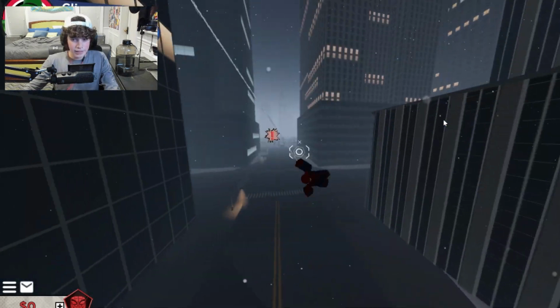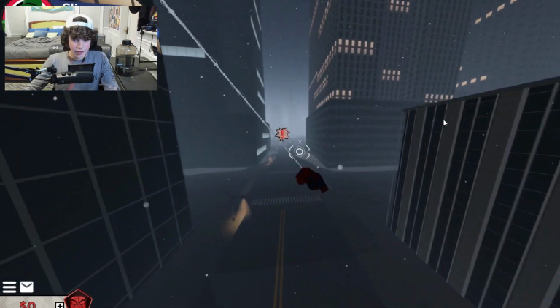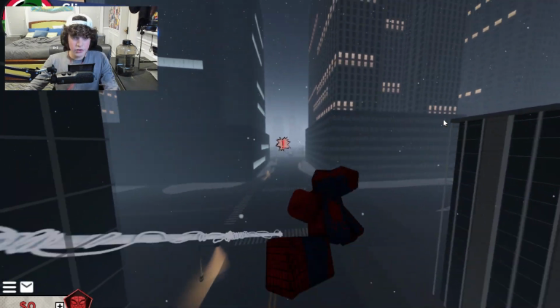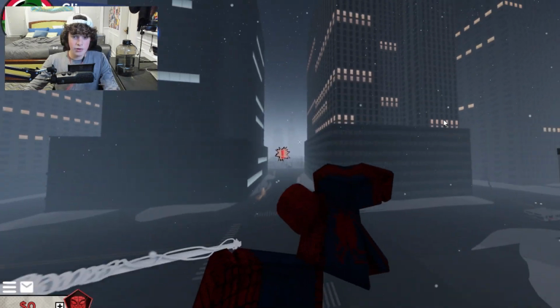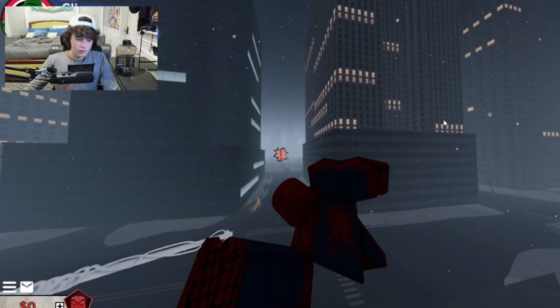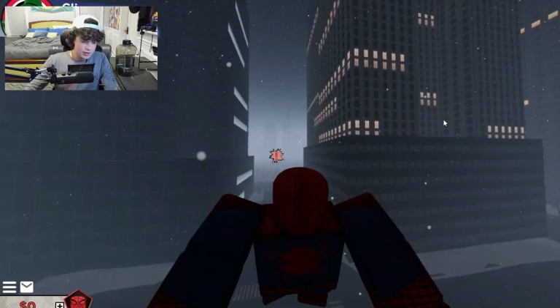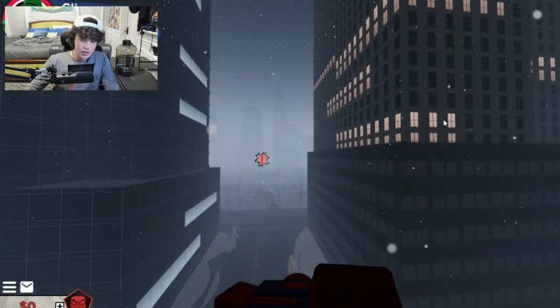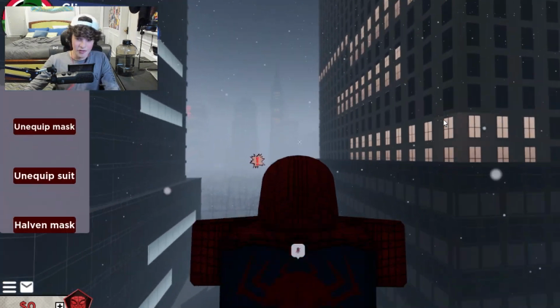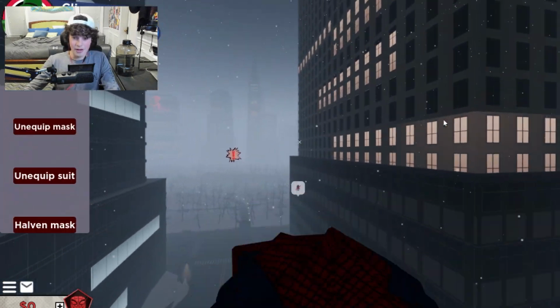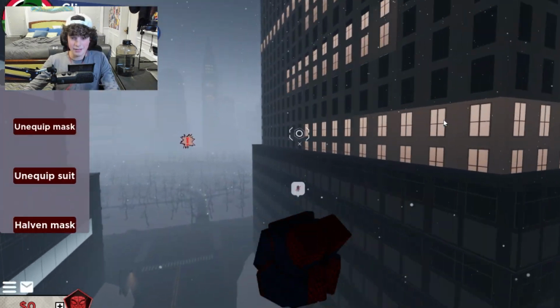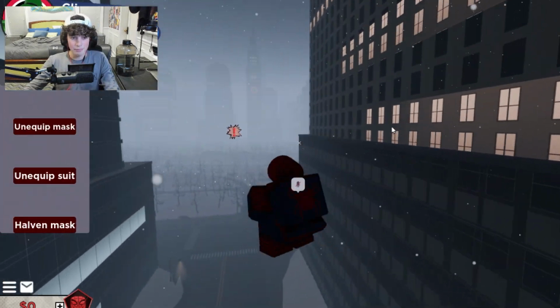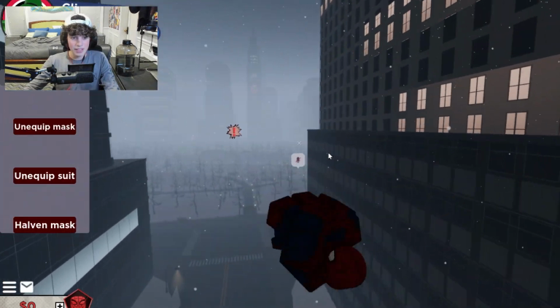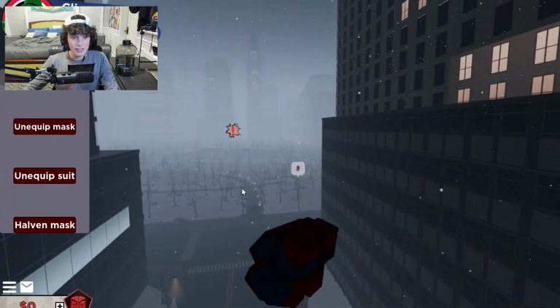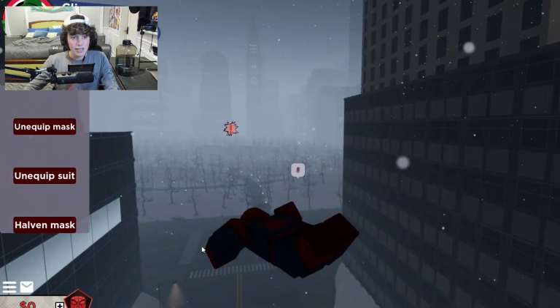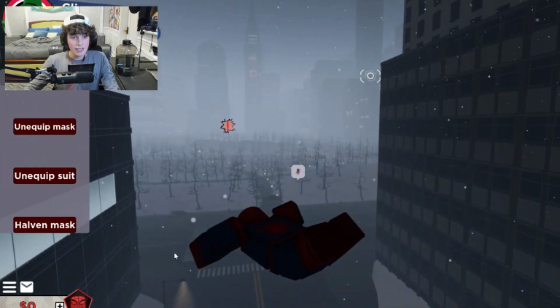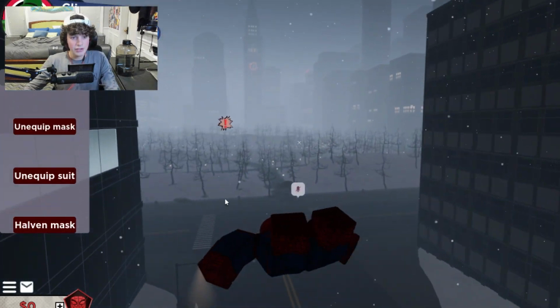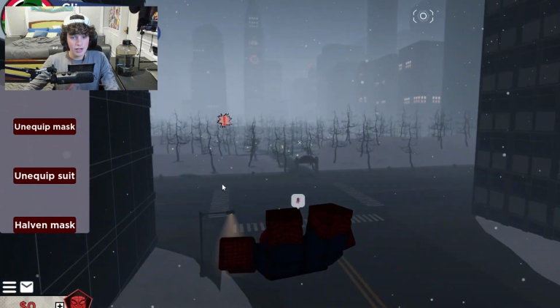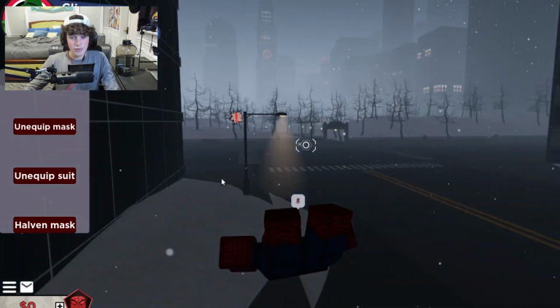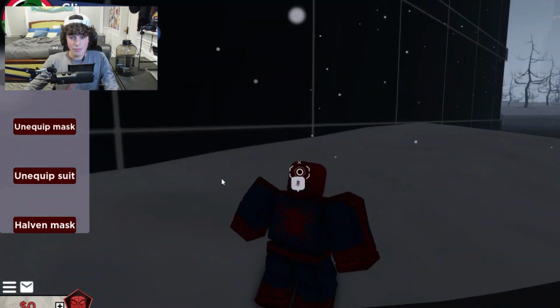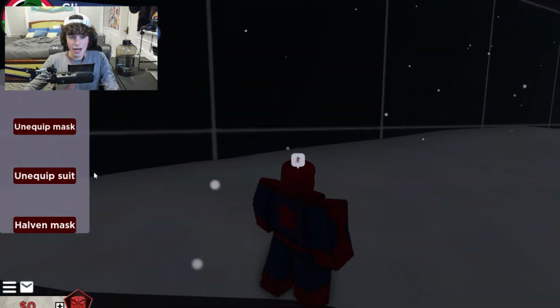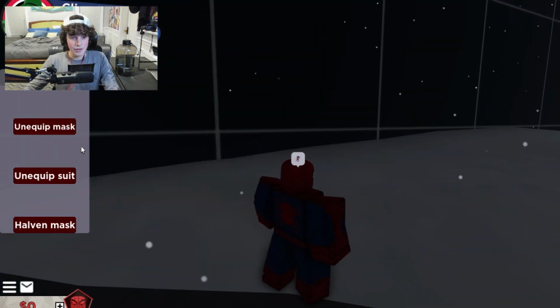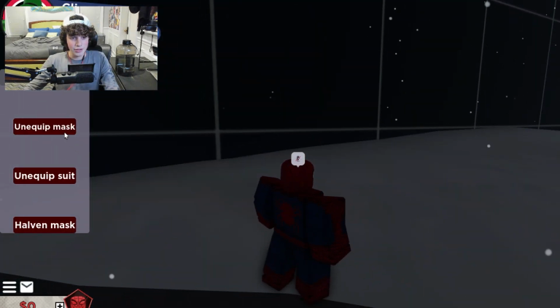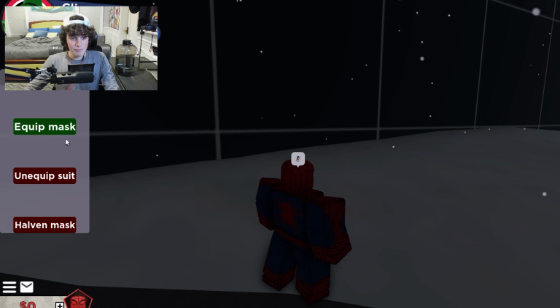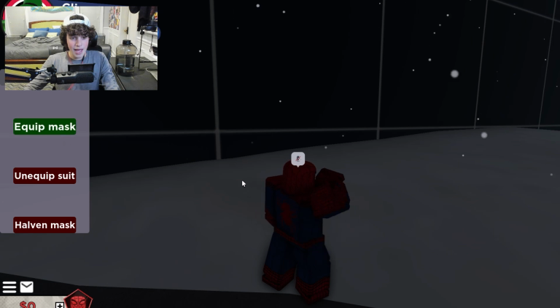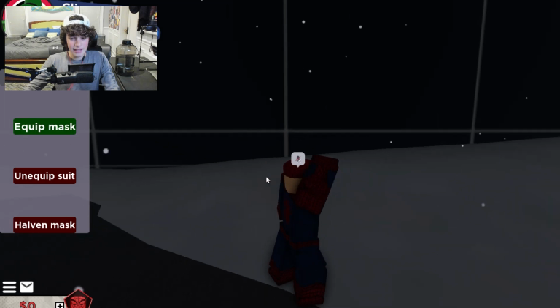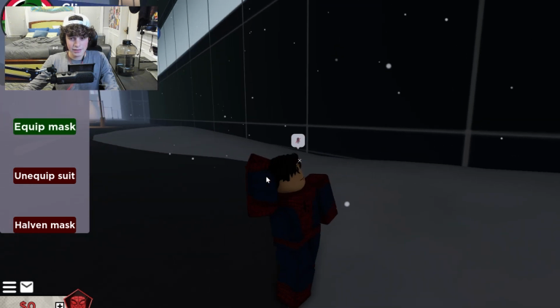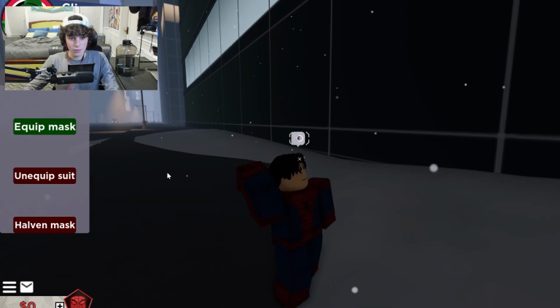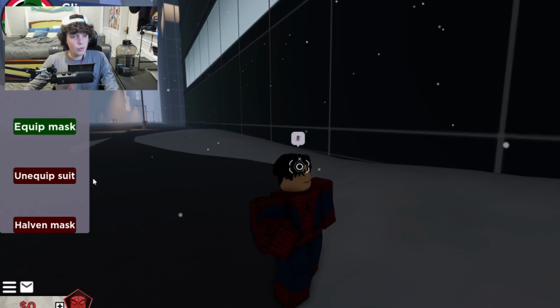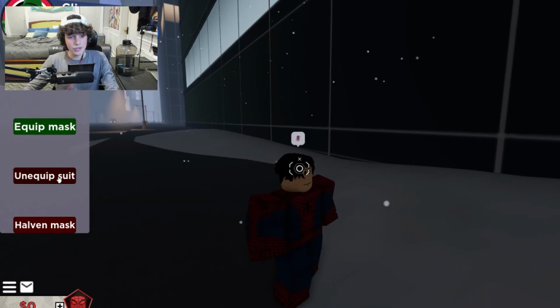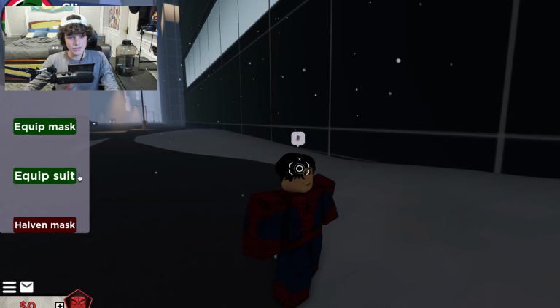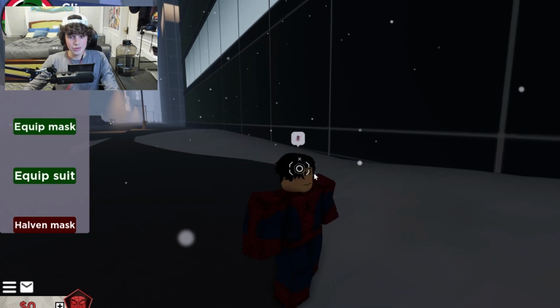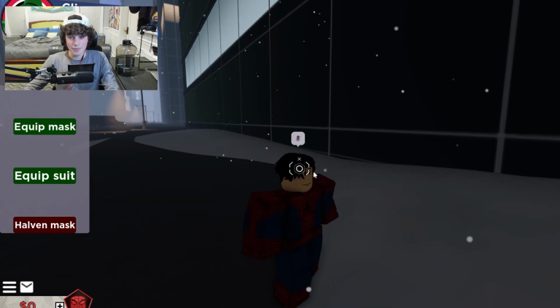You can also do an alter ego if you press B, and then you can unequip either your mask or your suit.